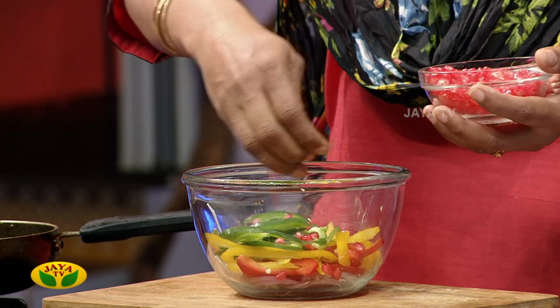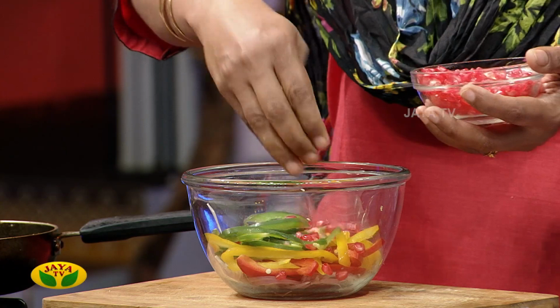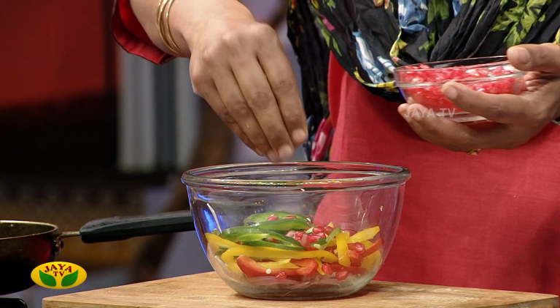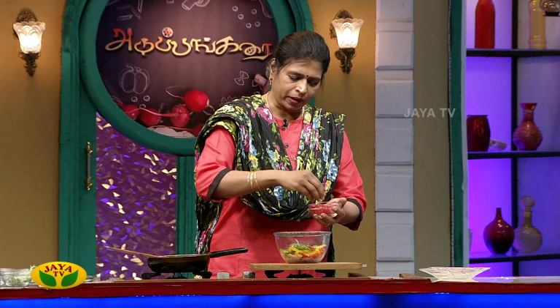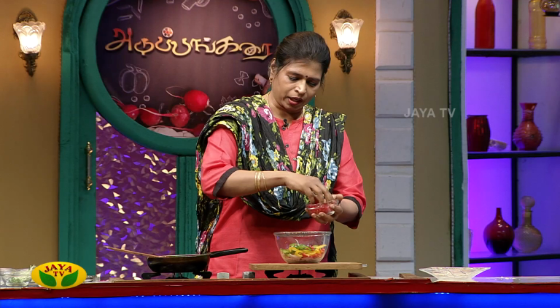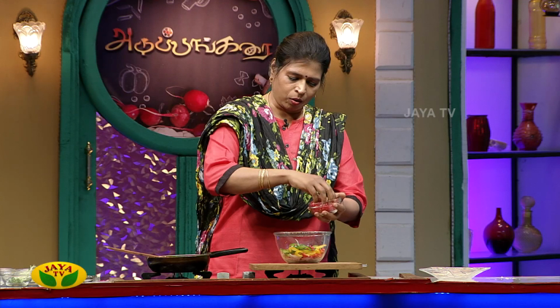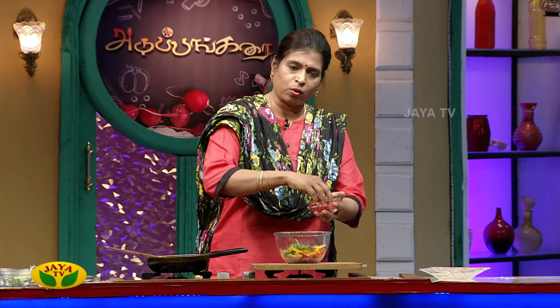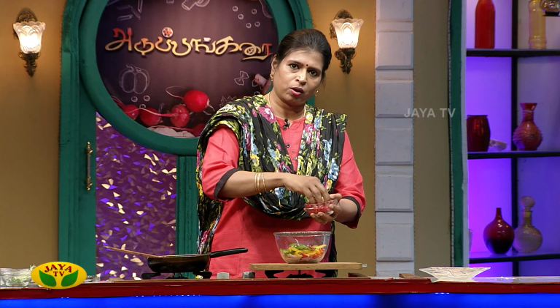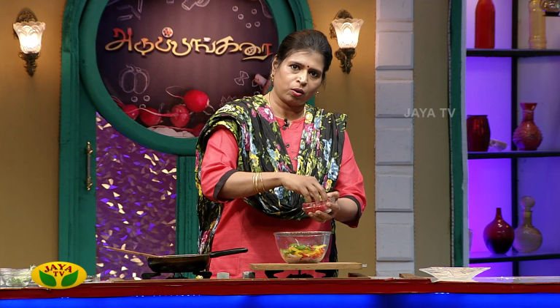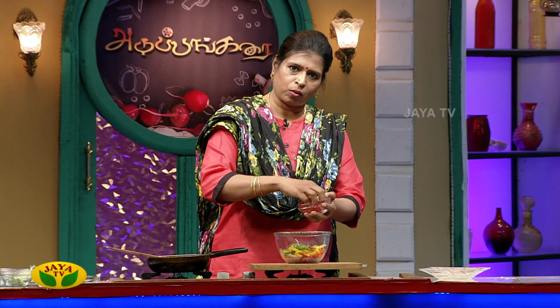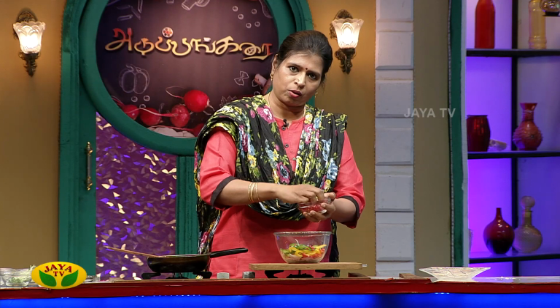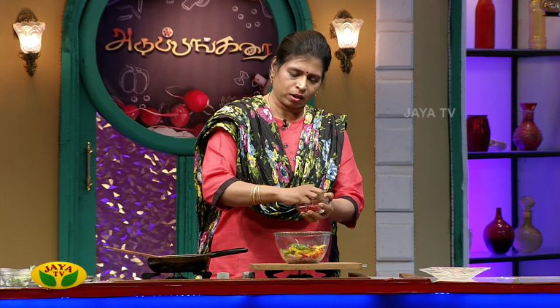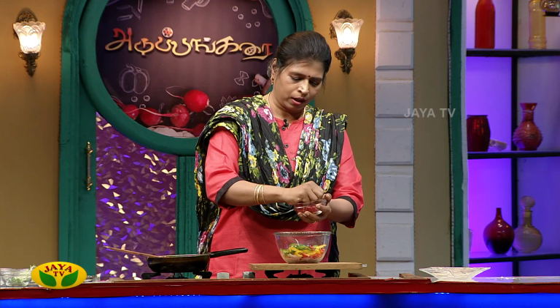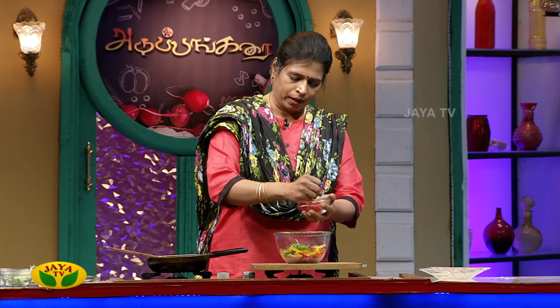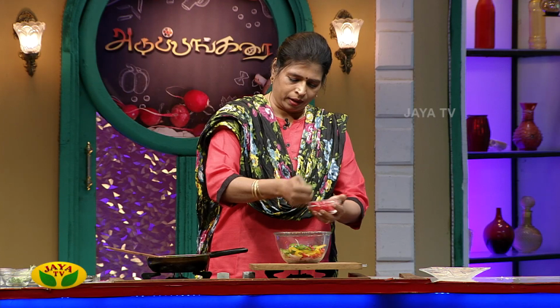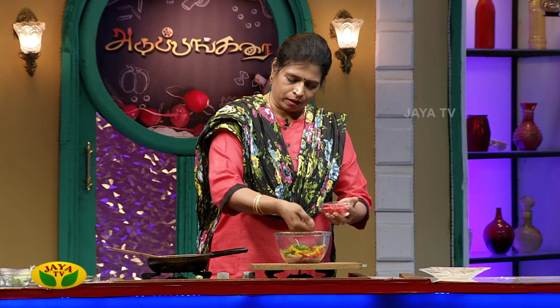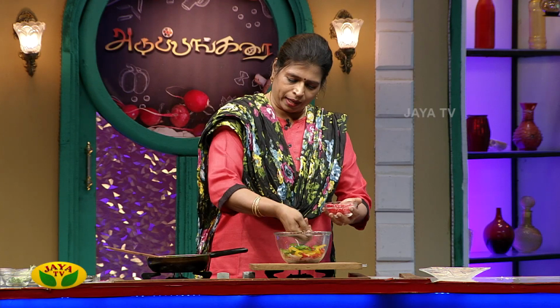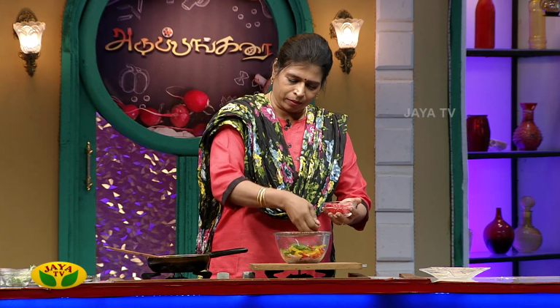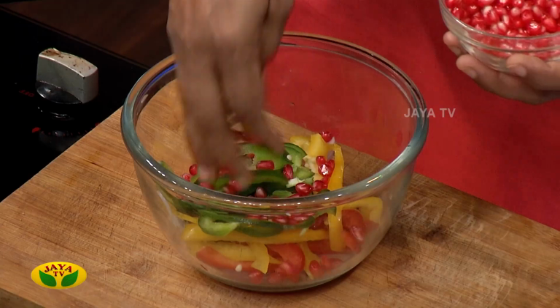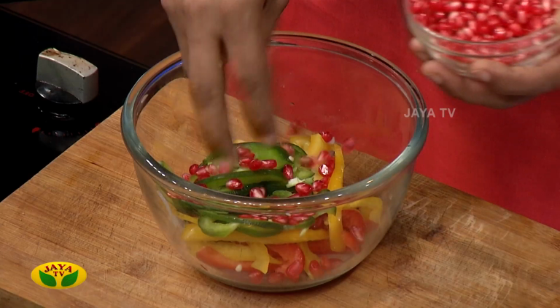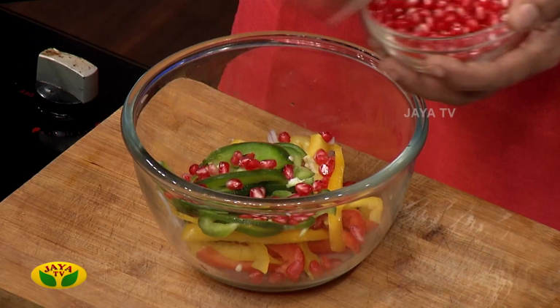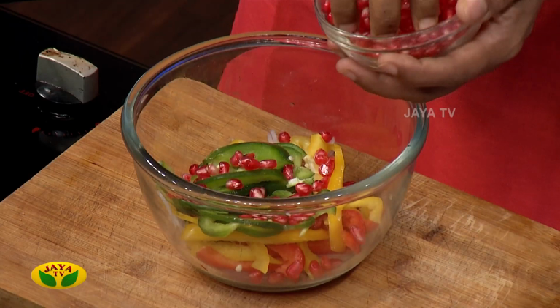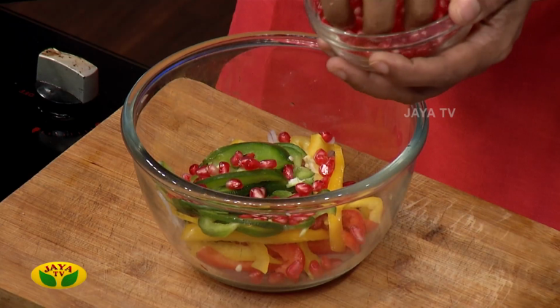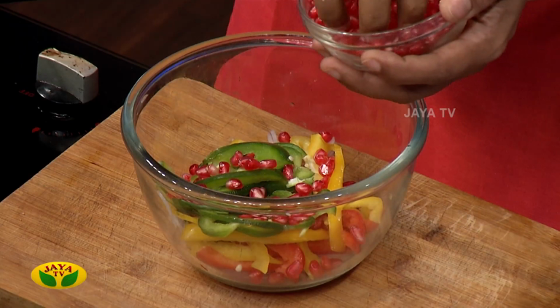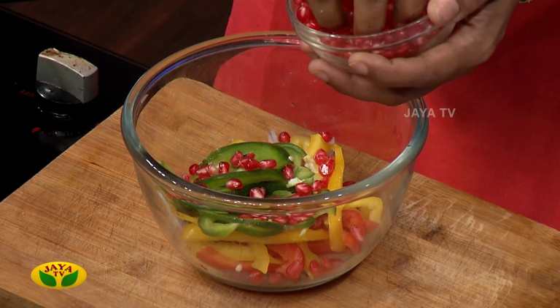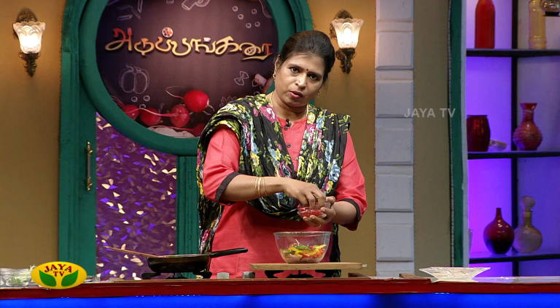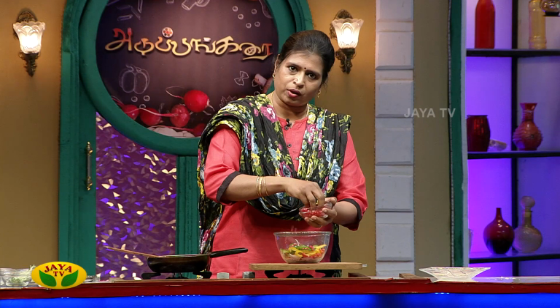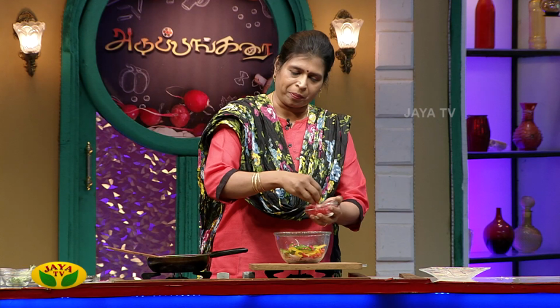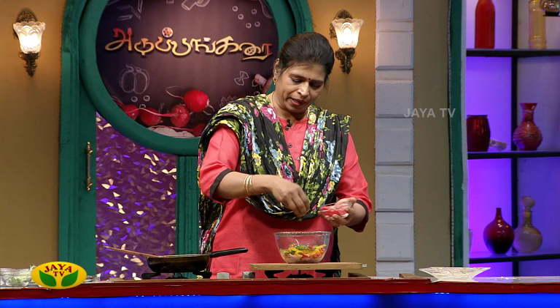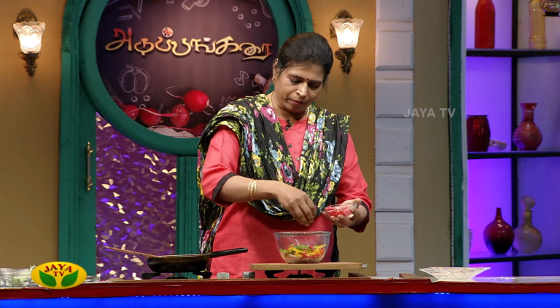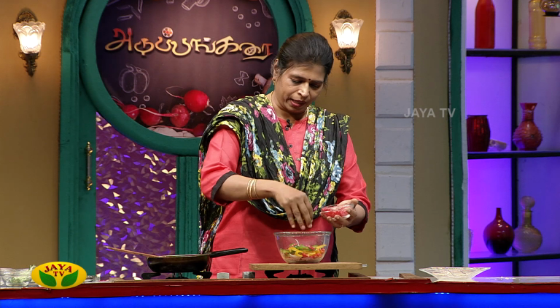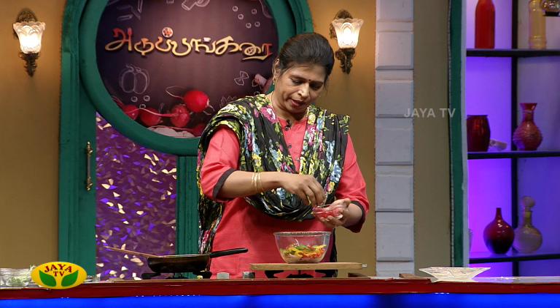We have a healthy meal for you. This is a complete meal for you.